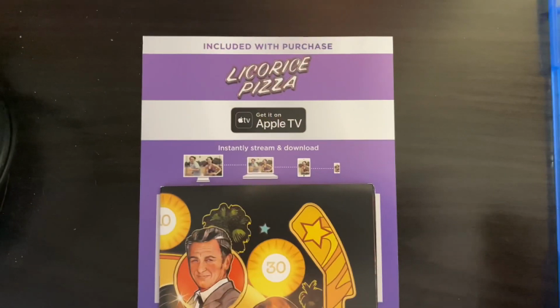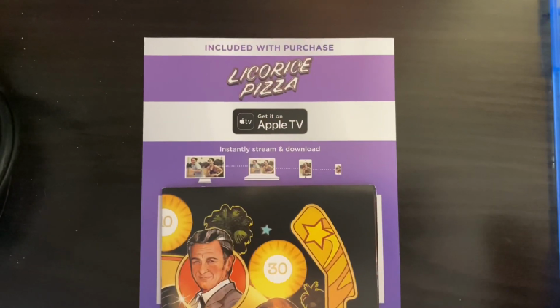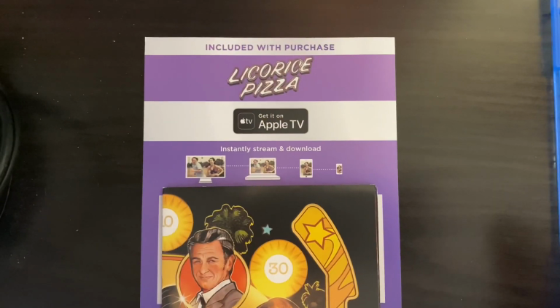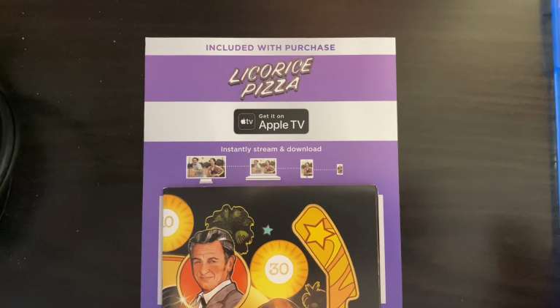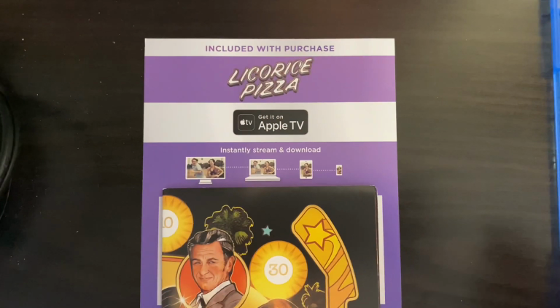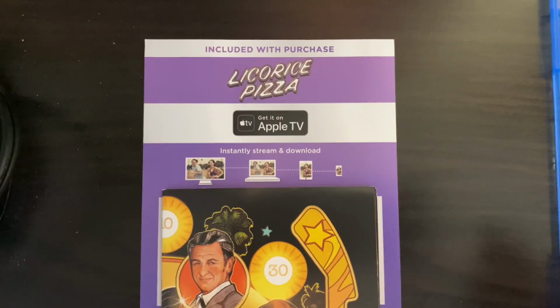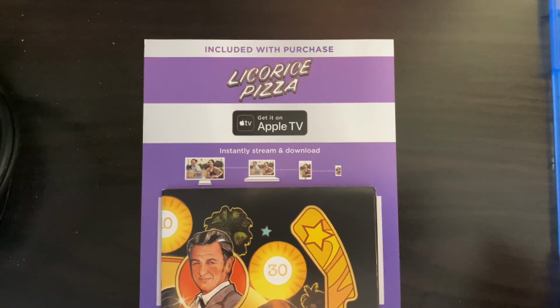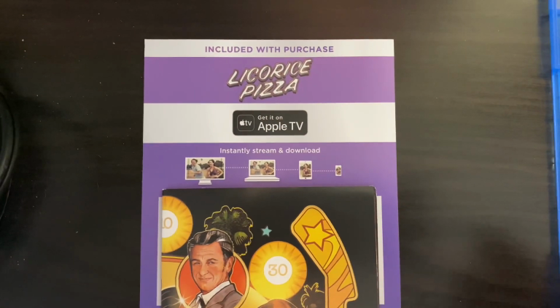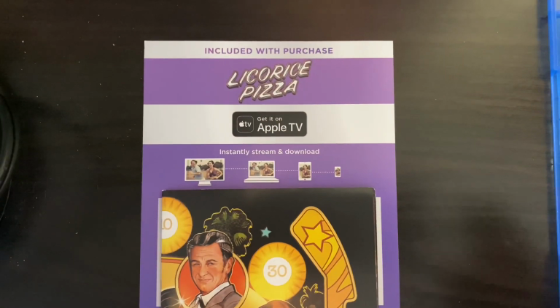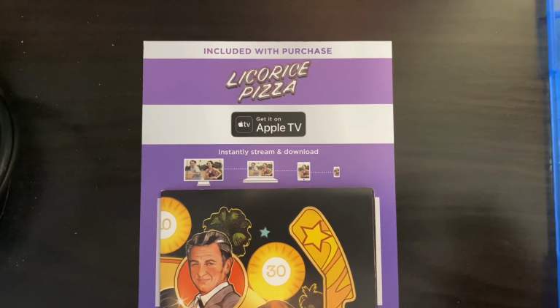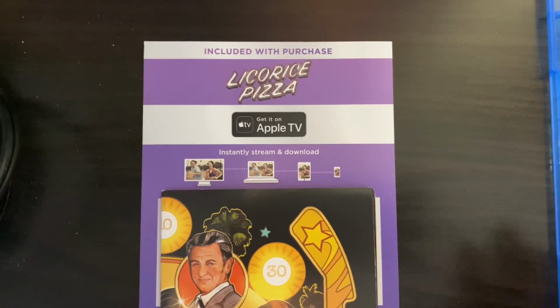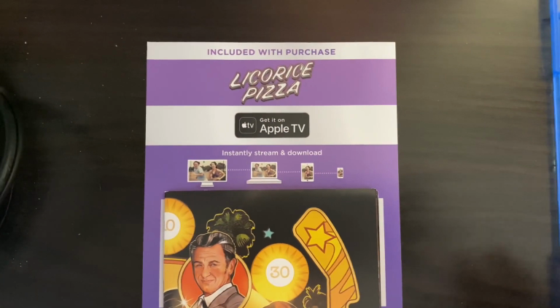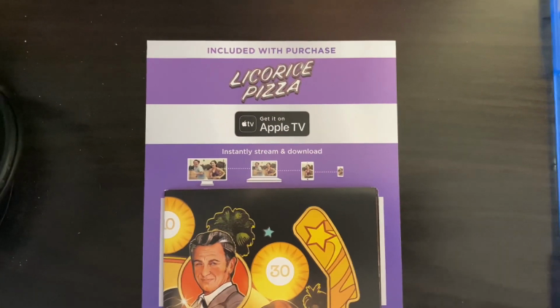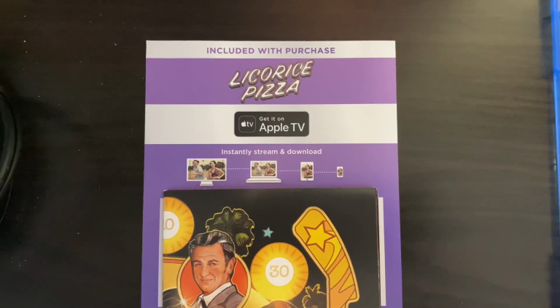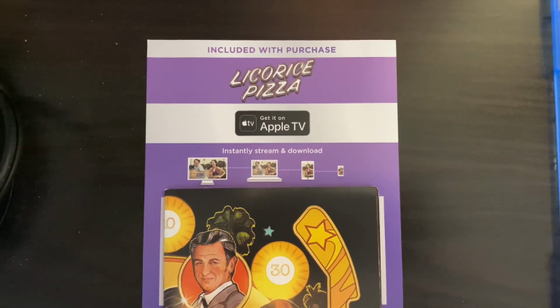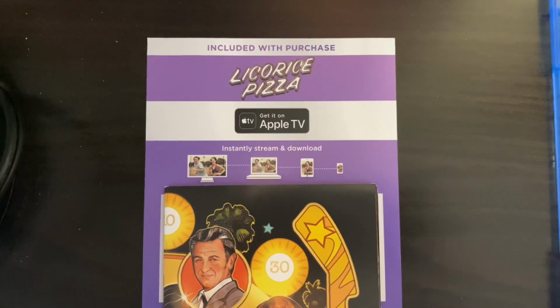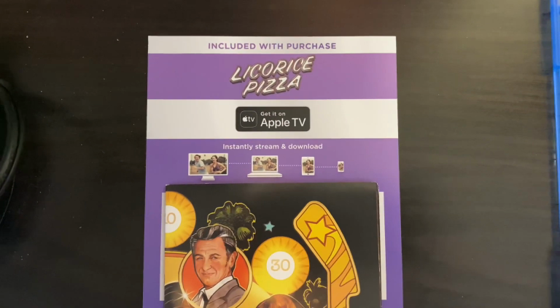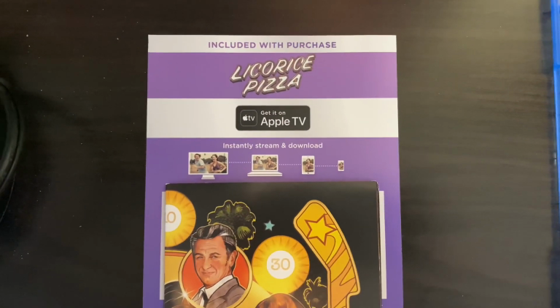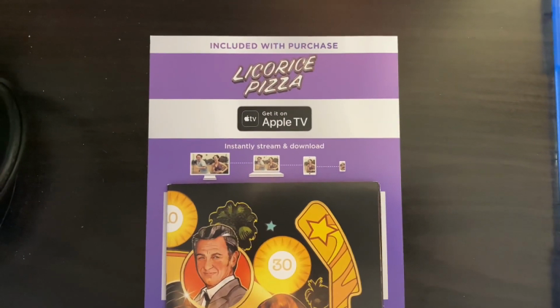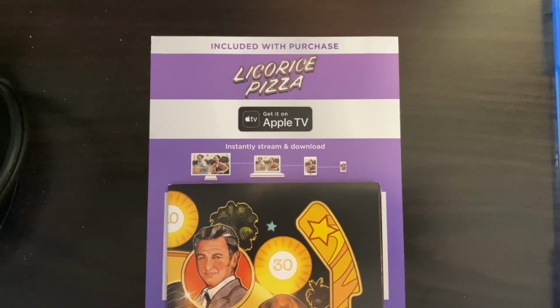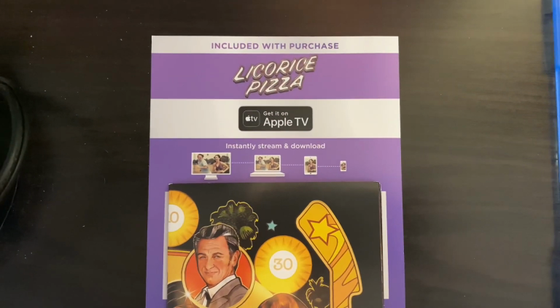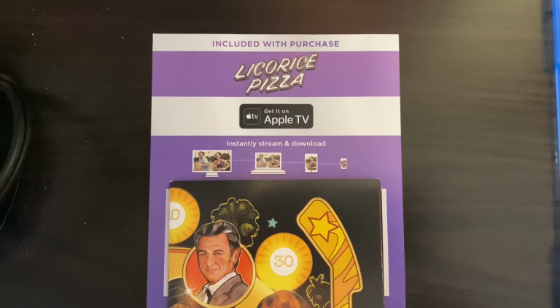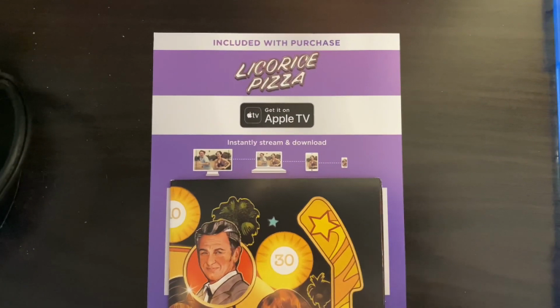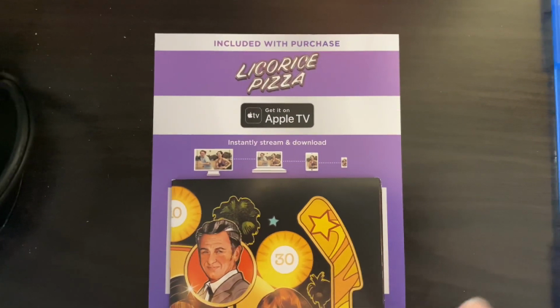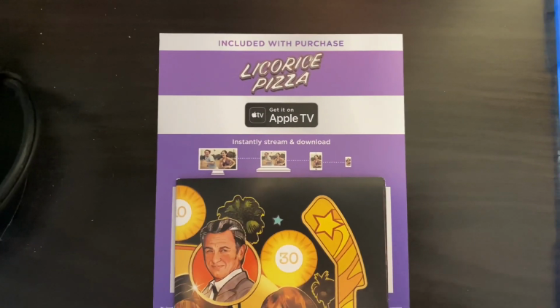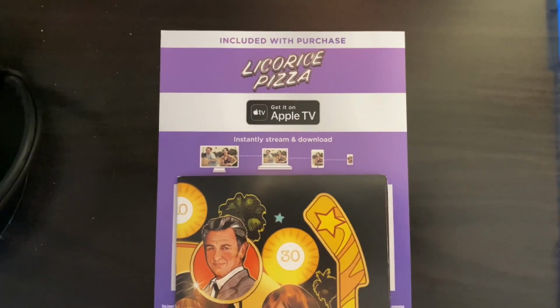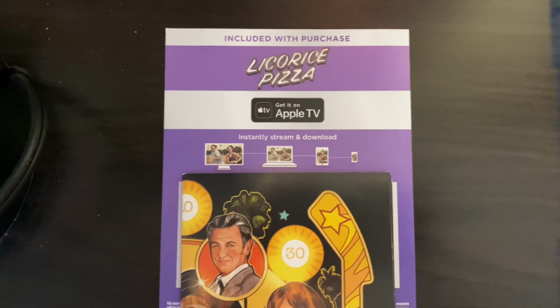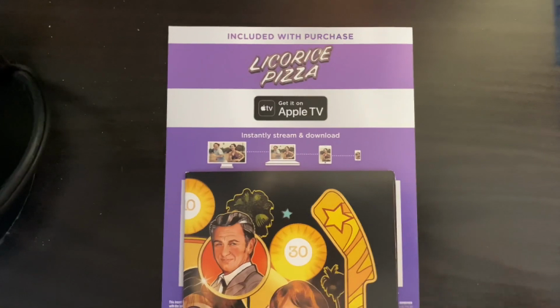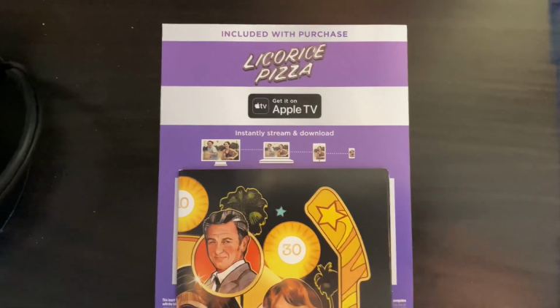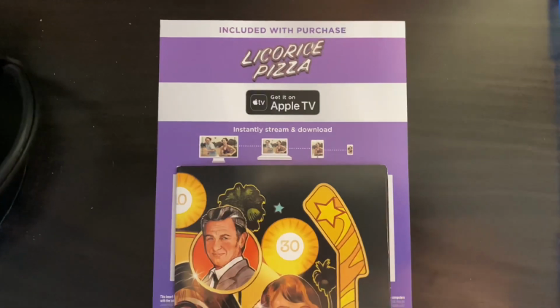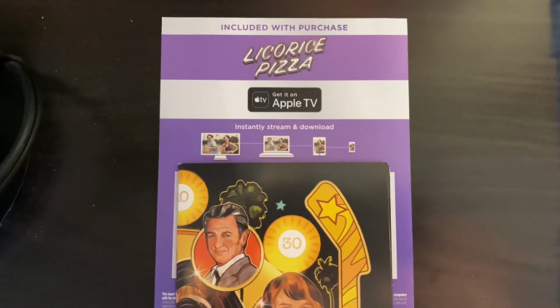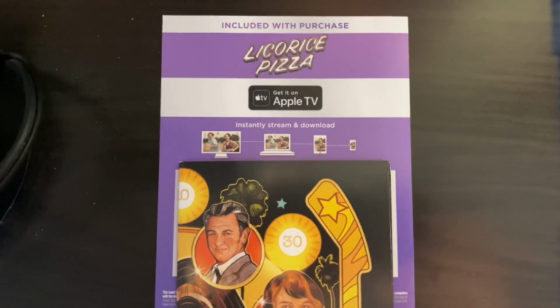Inside, you get a digital copy of the film, as well as a poster that I'll show you.